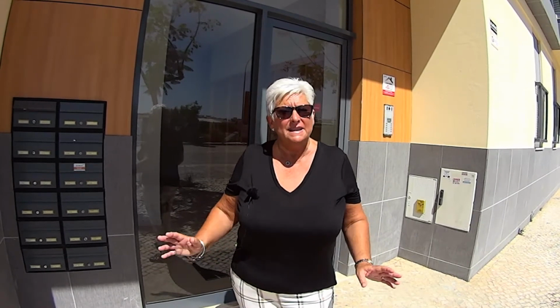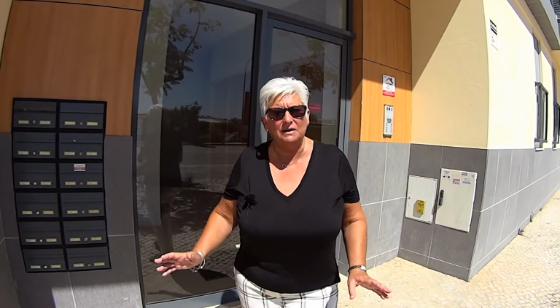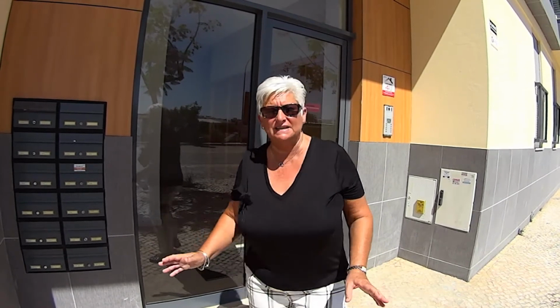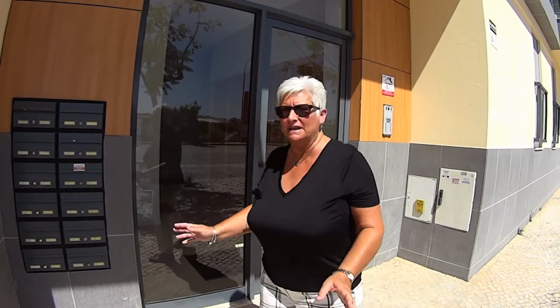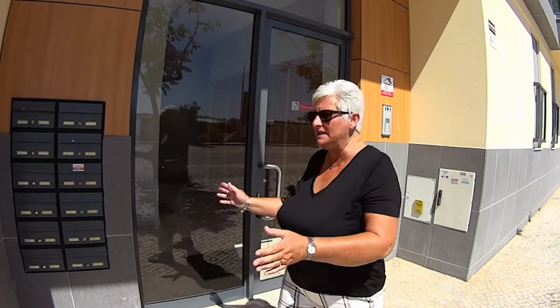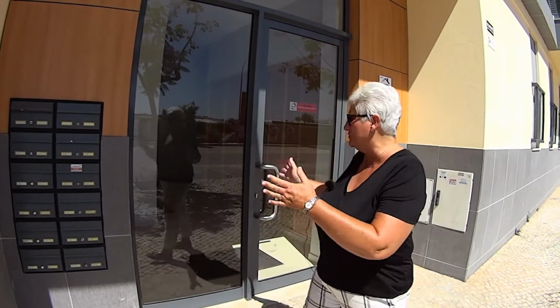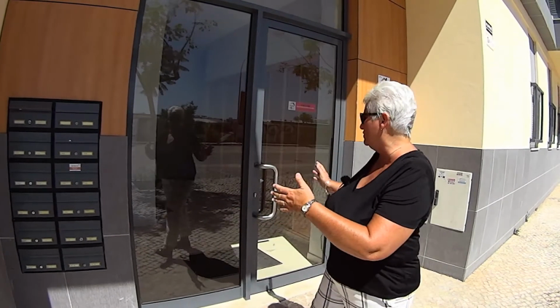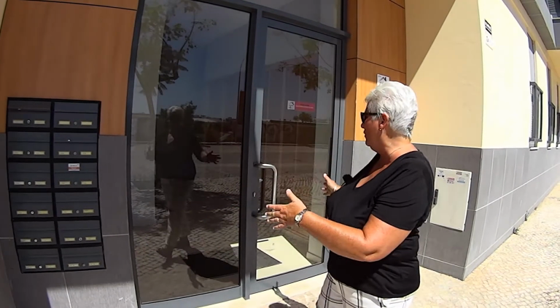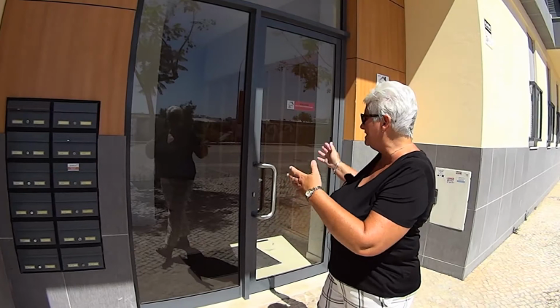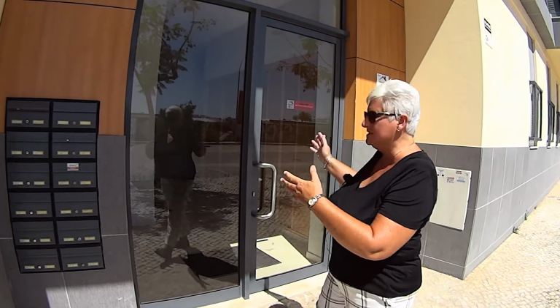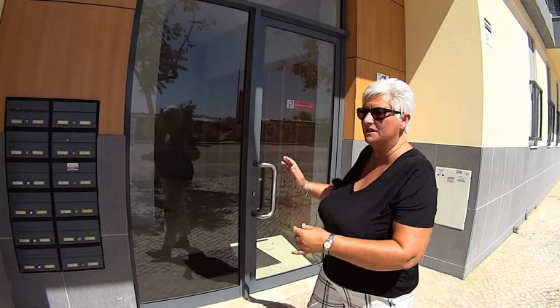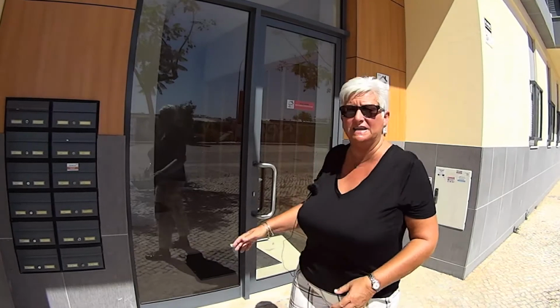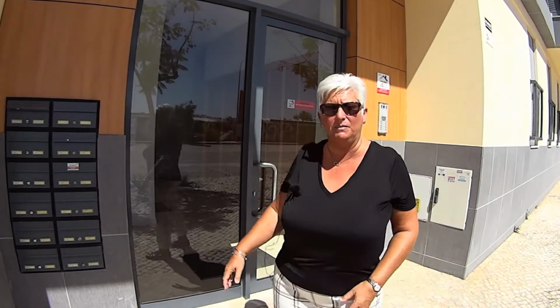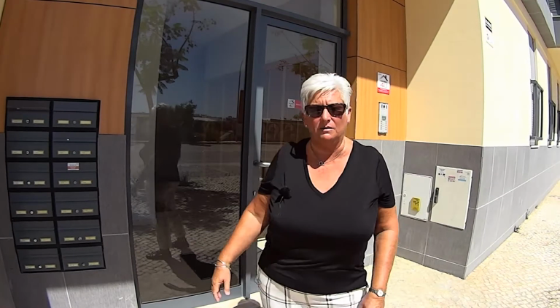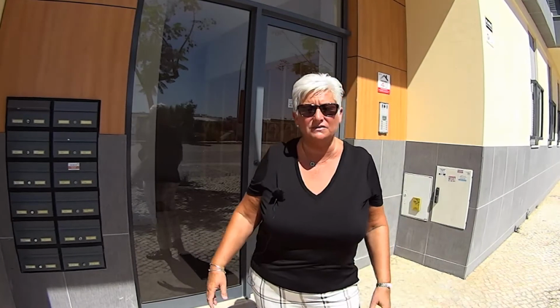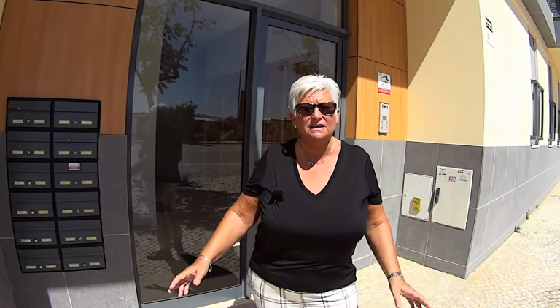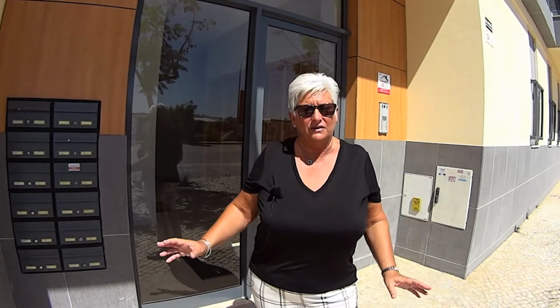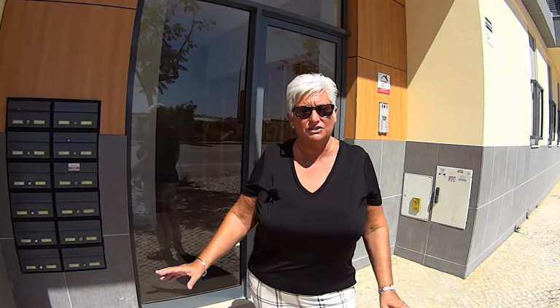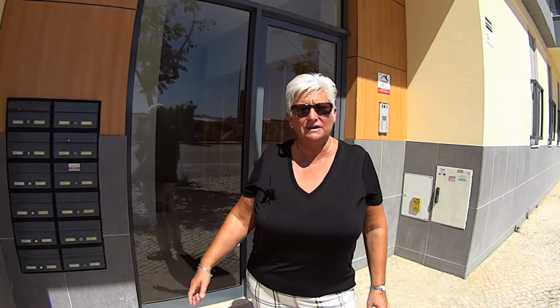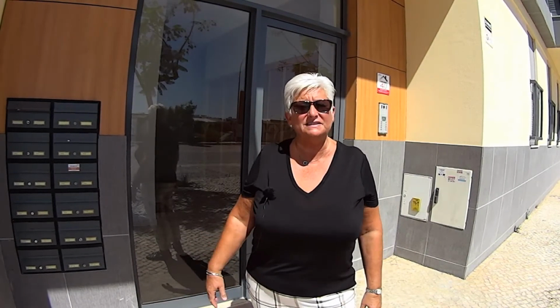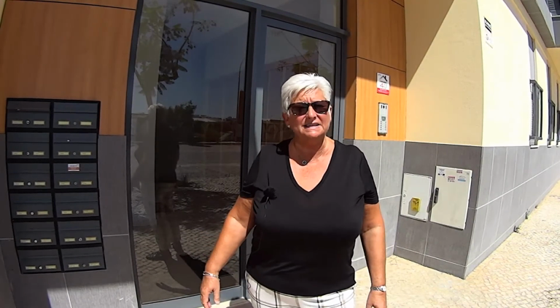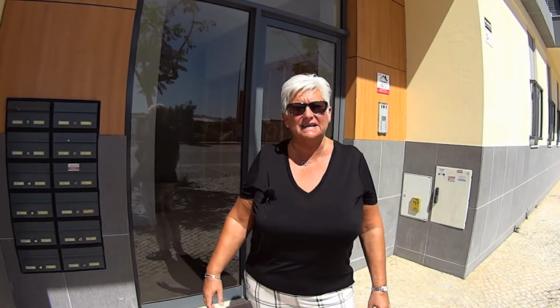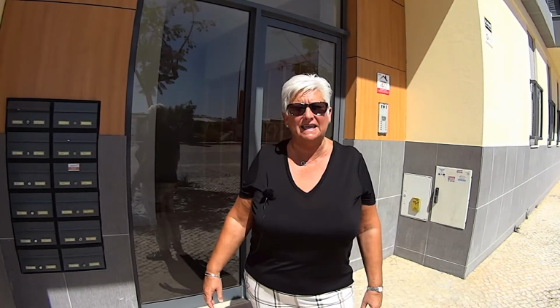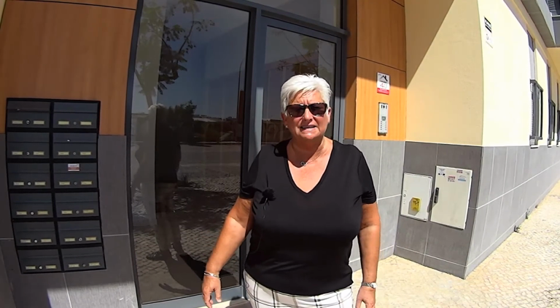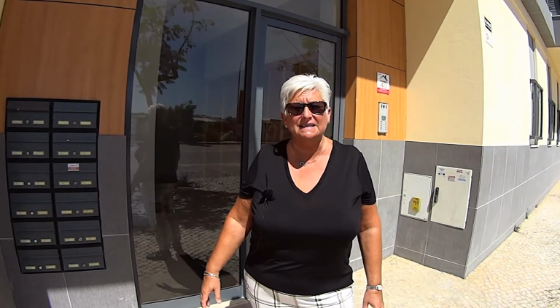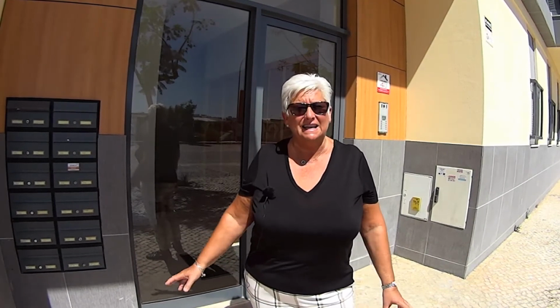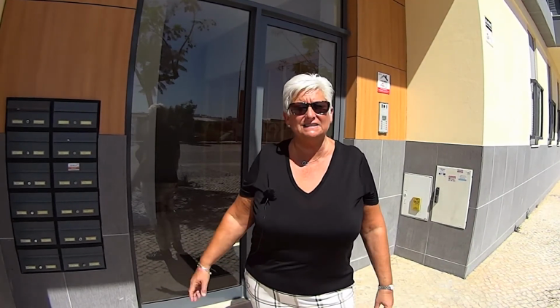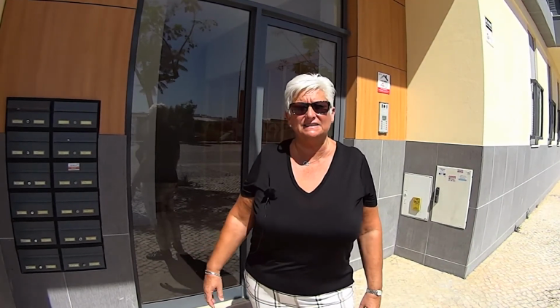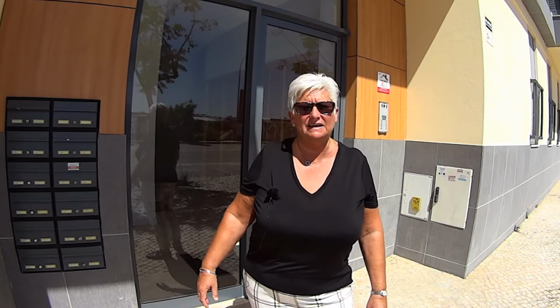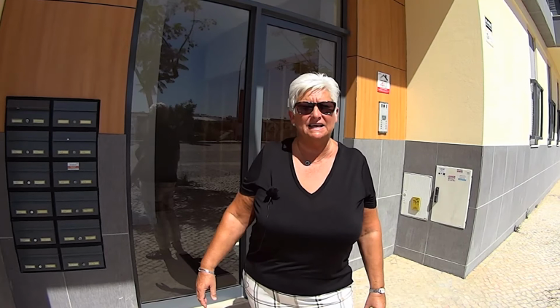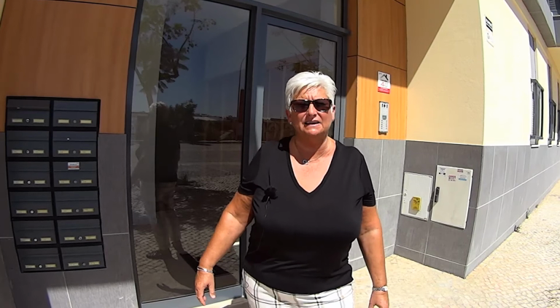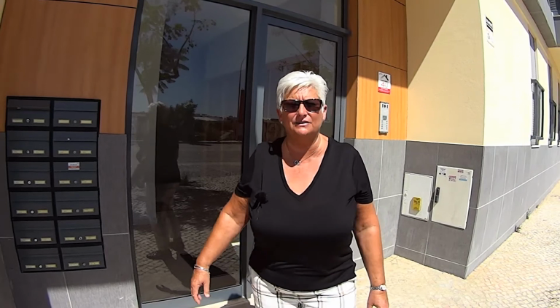Now I'm standing at the entrance door. This does serve 10 apartments. There are two lifts and a staircase. Let's go inside and take a look.